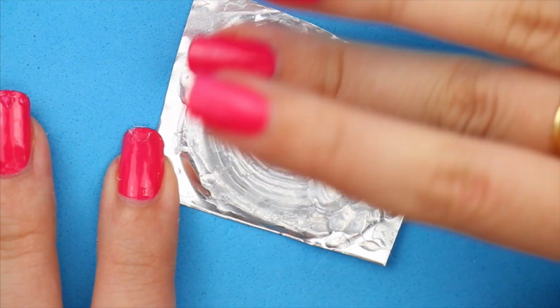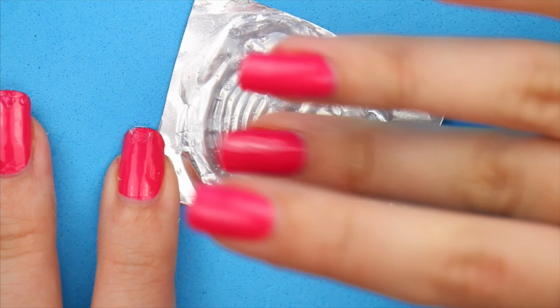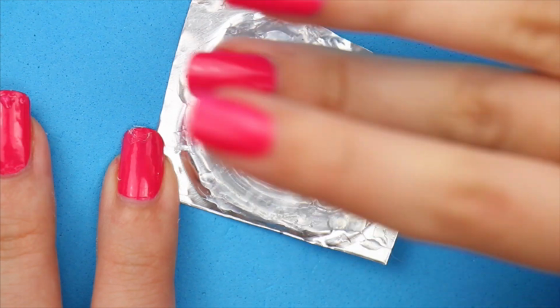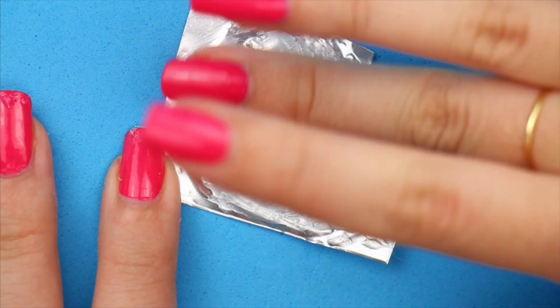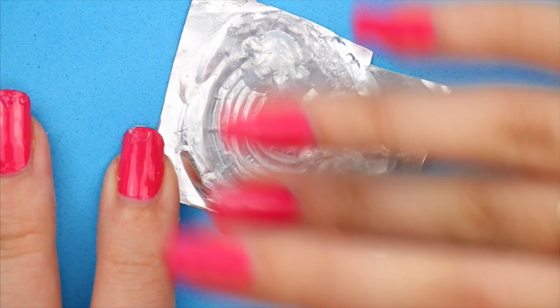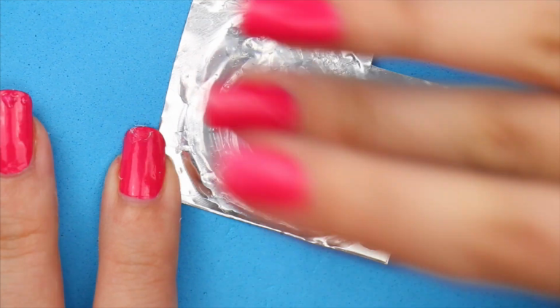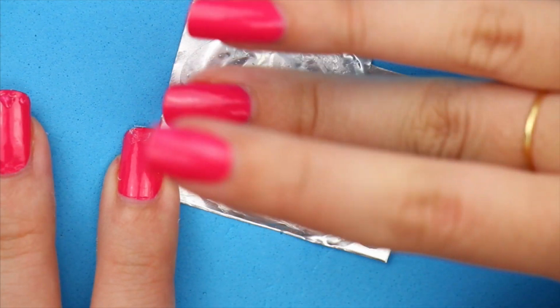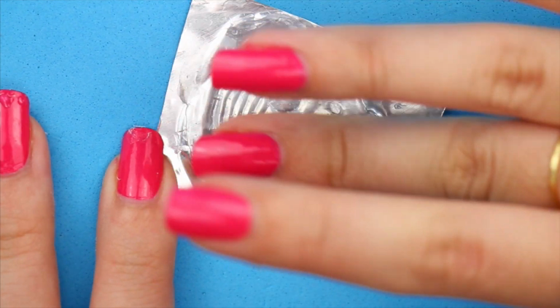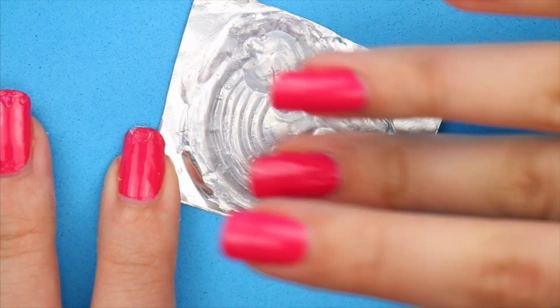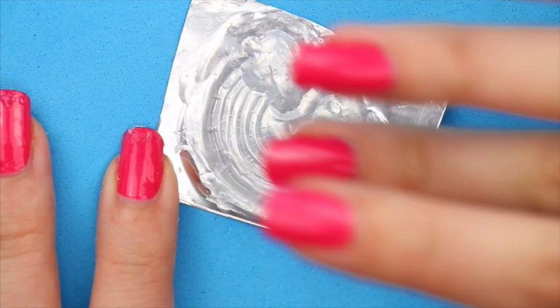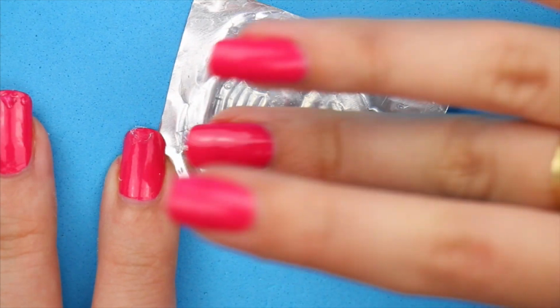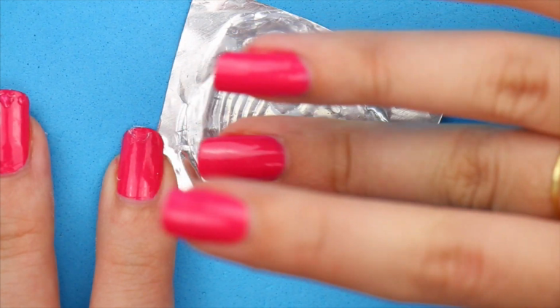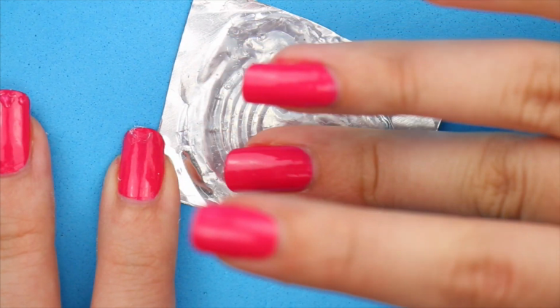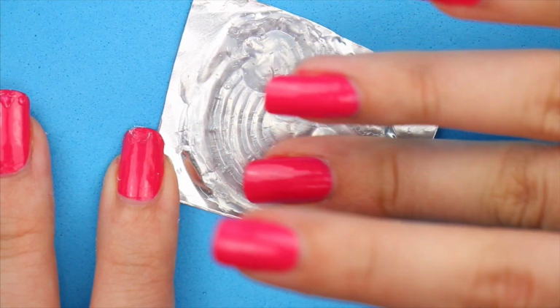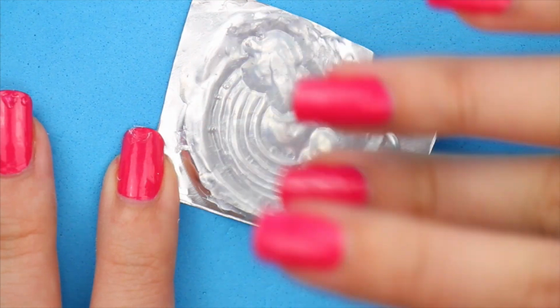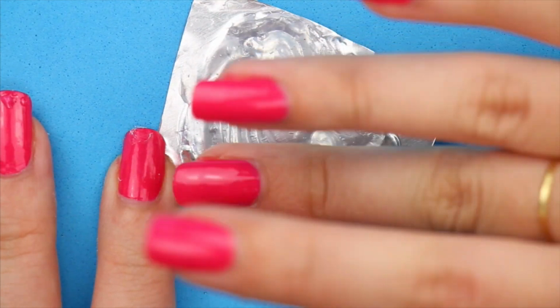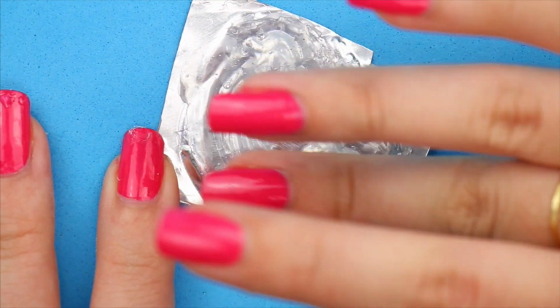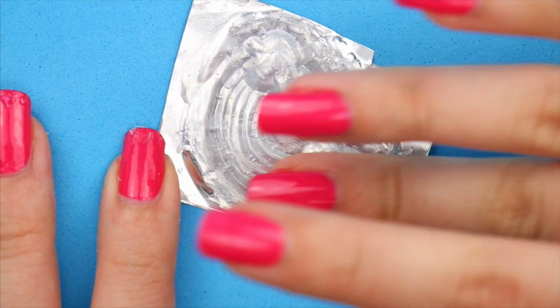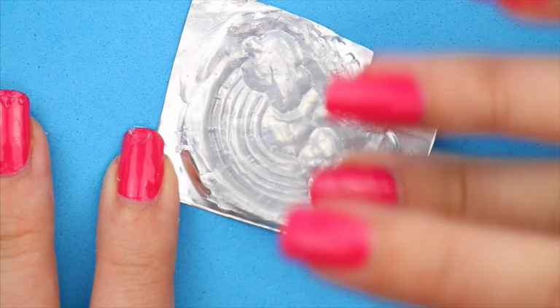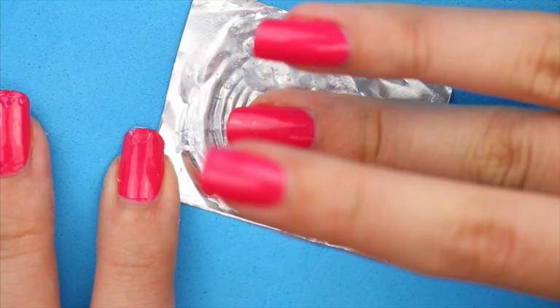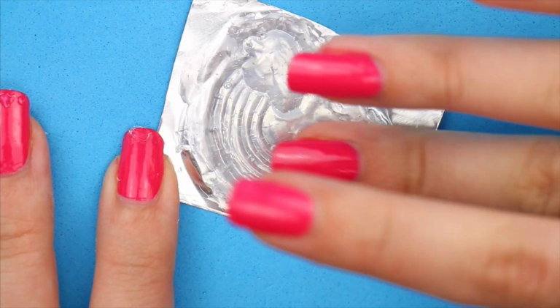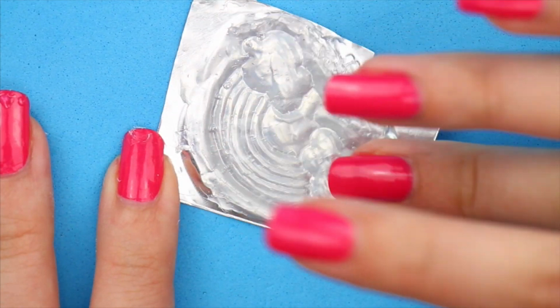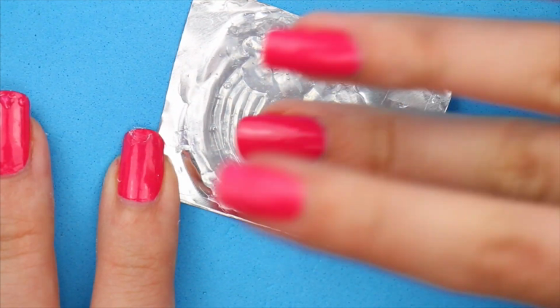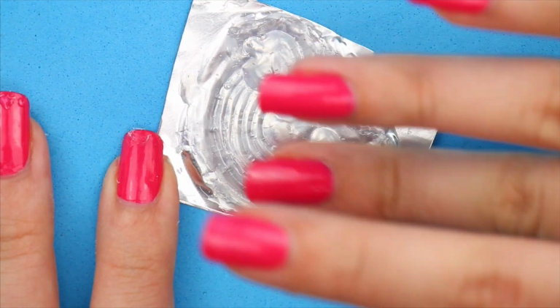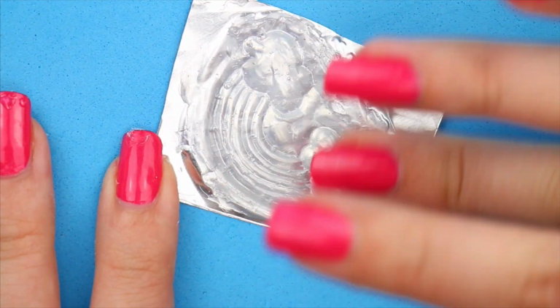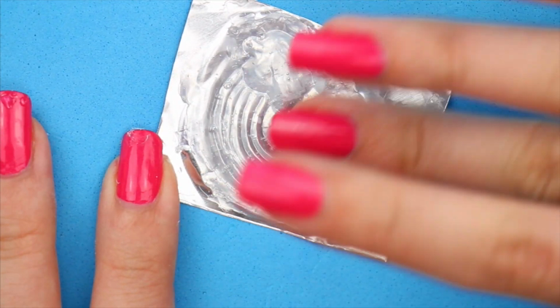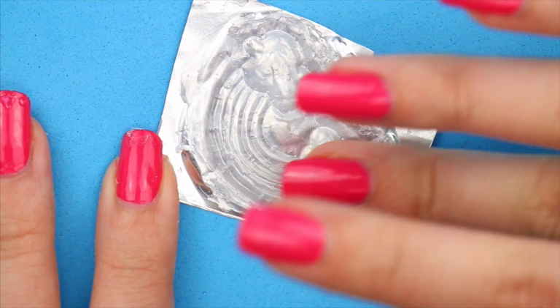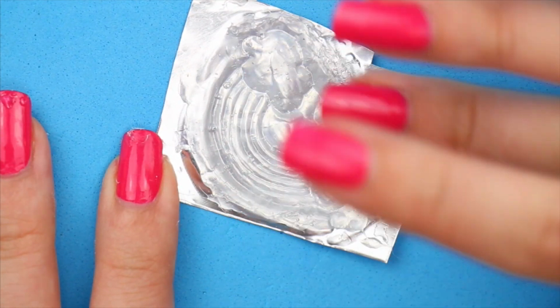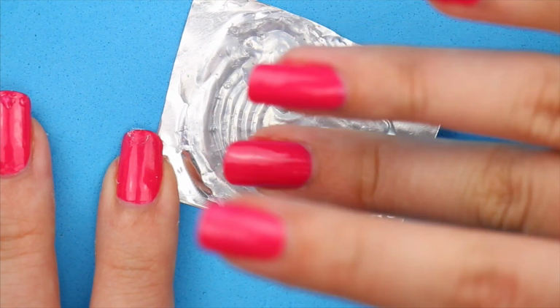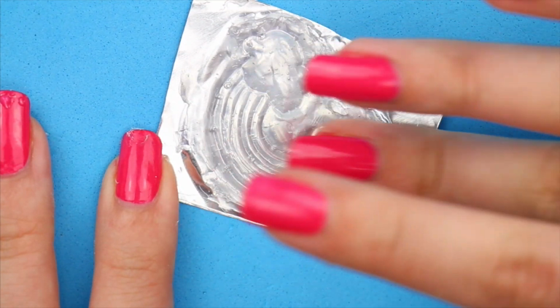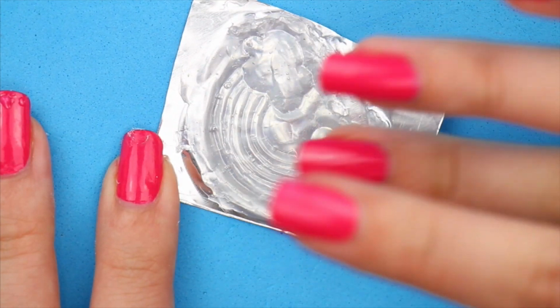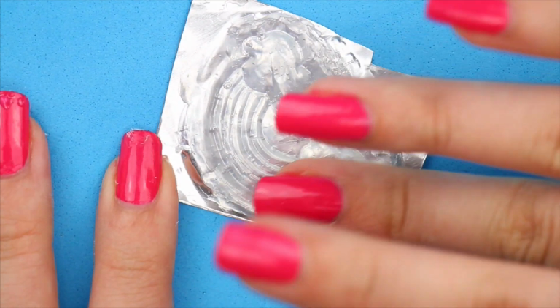By the way, if you wet your finger in water before, you can use your finger to work the glue.